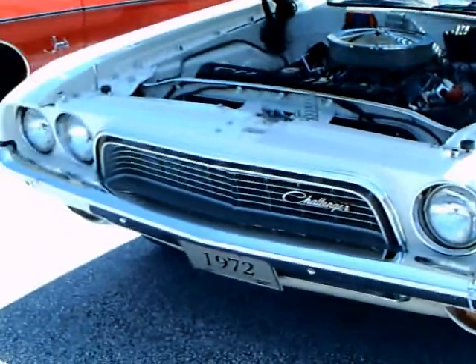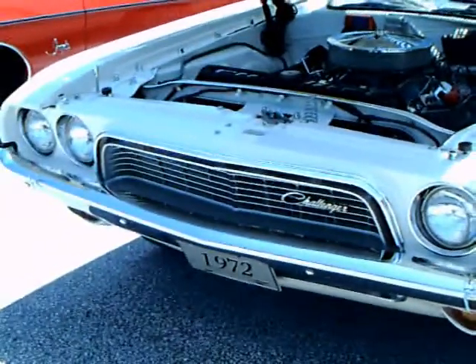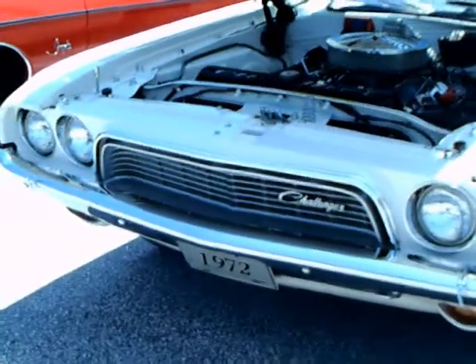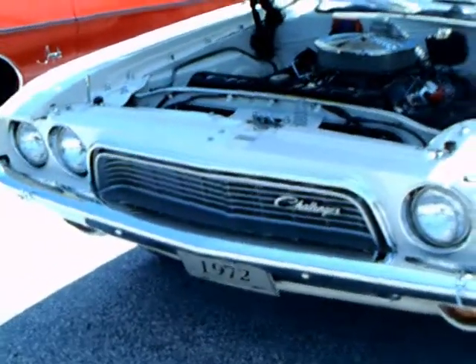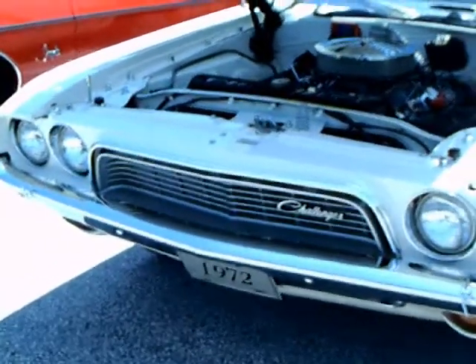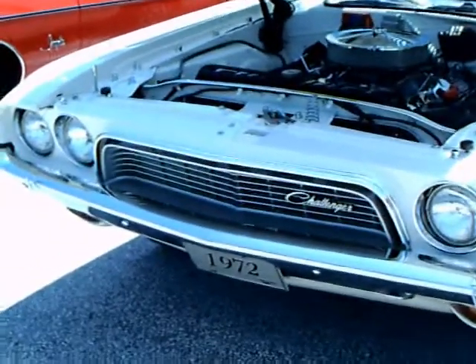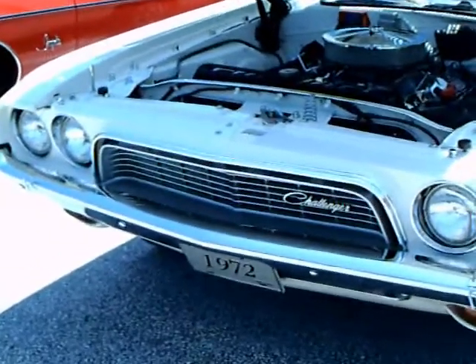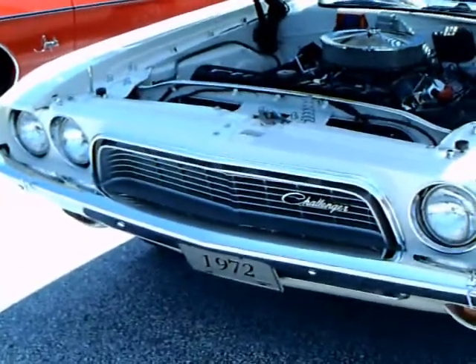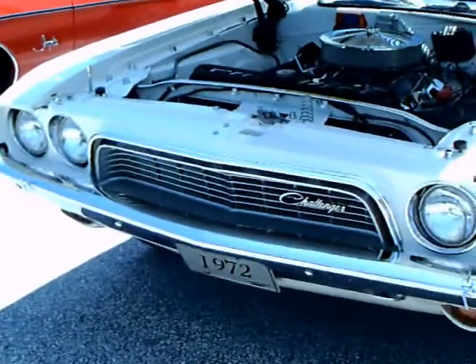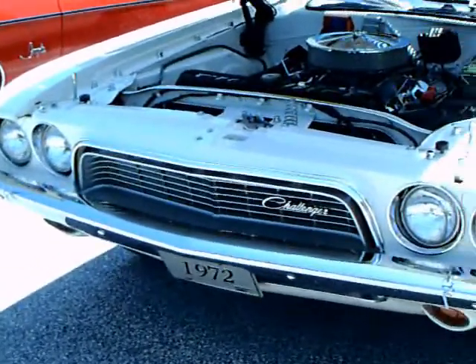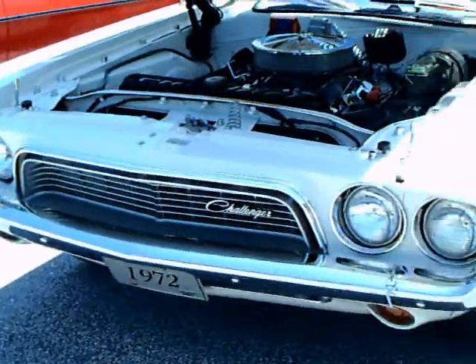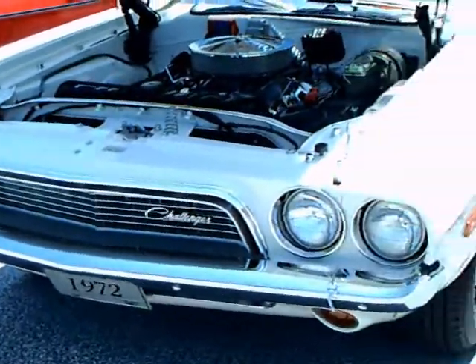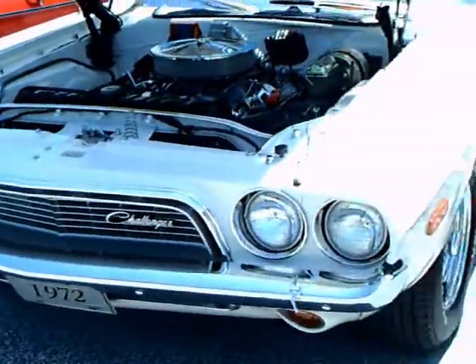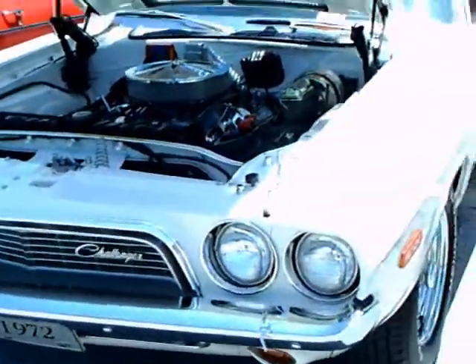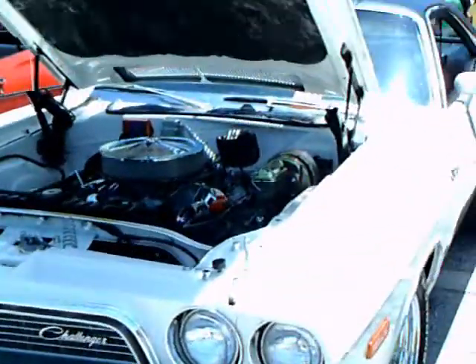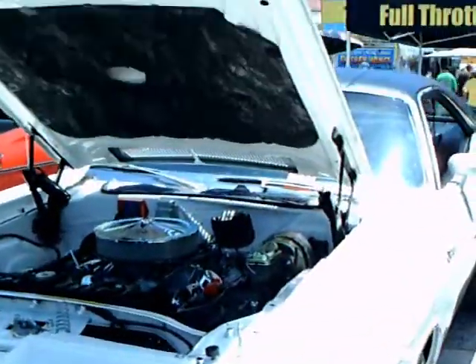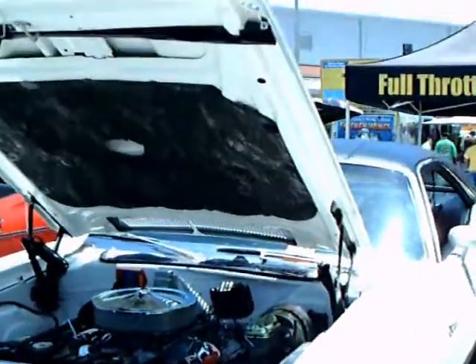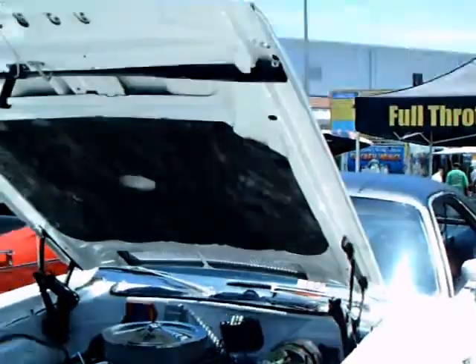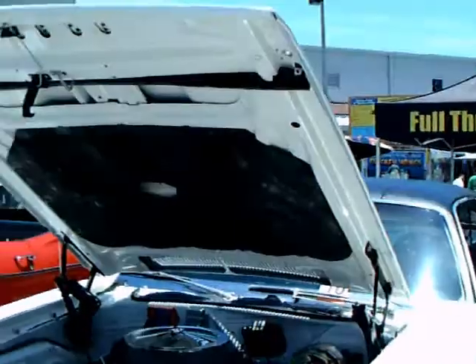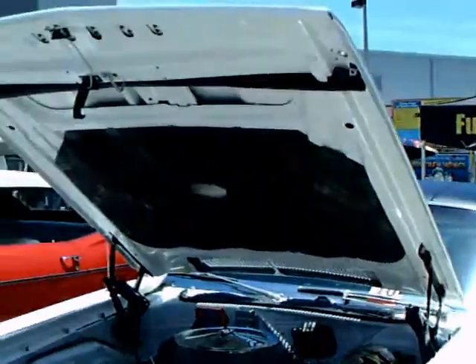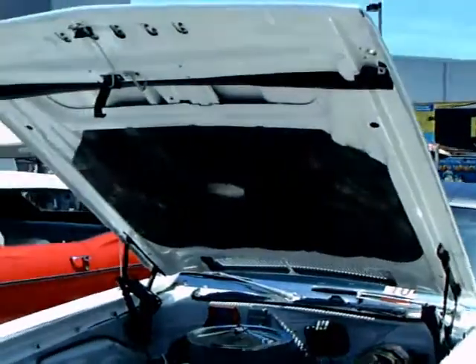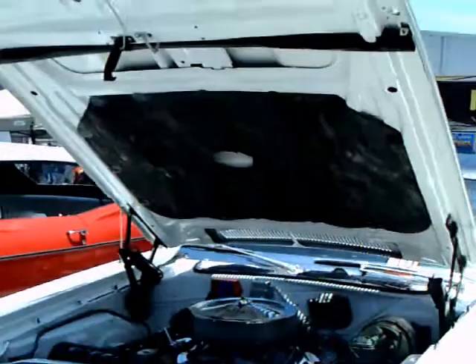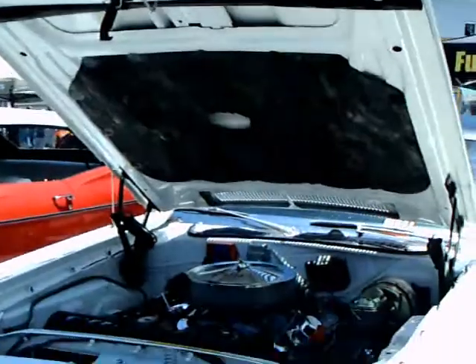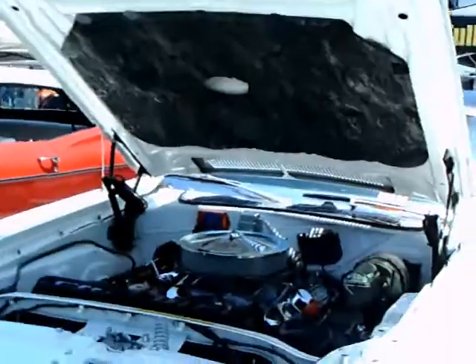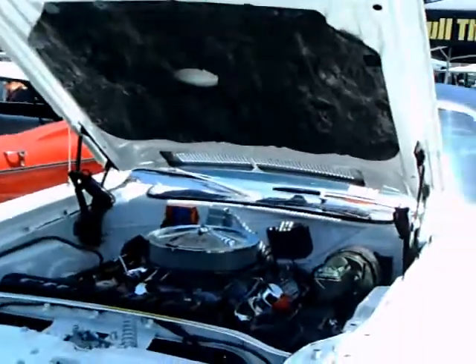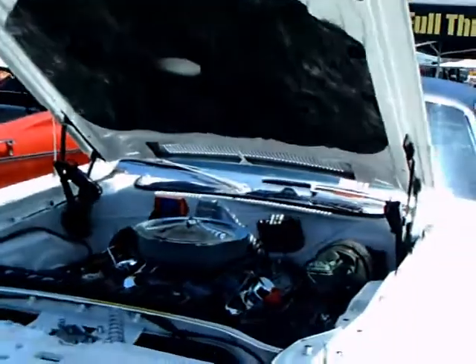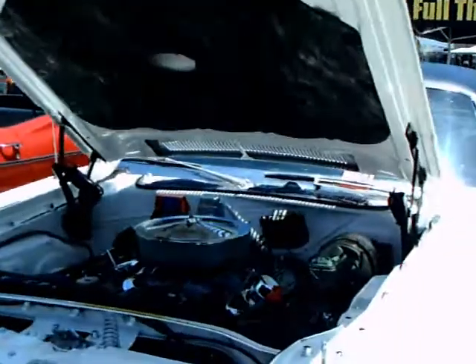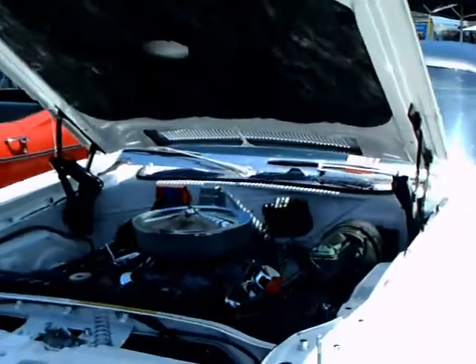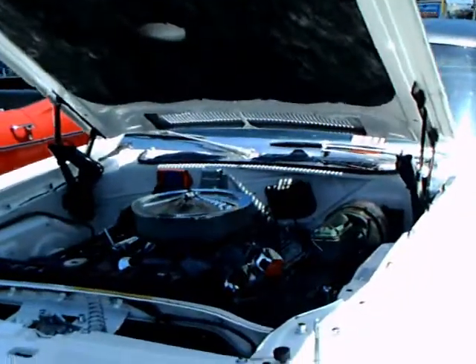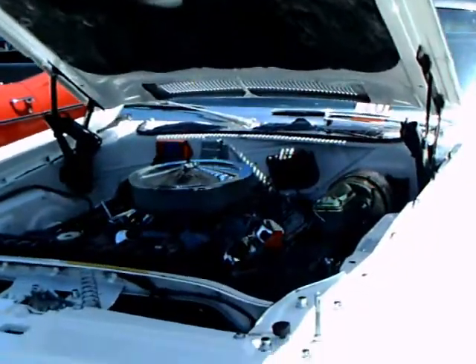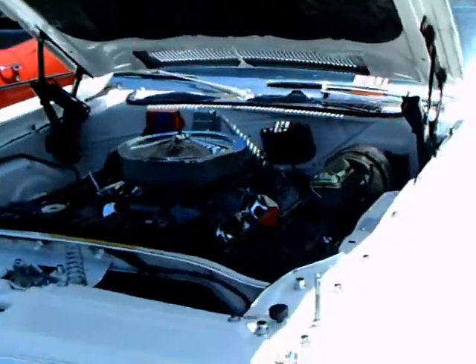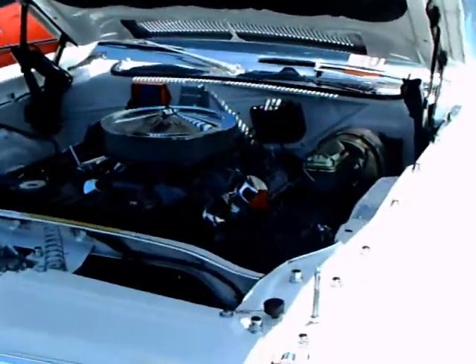This is a 1972 Dodge Challenger. It's in very nice shape.